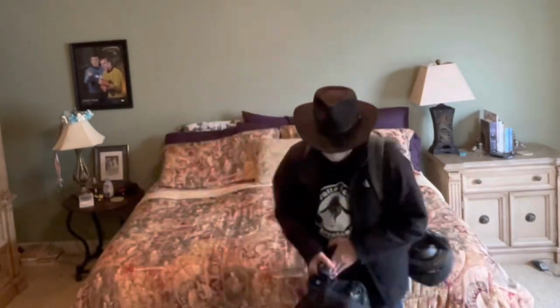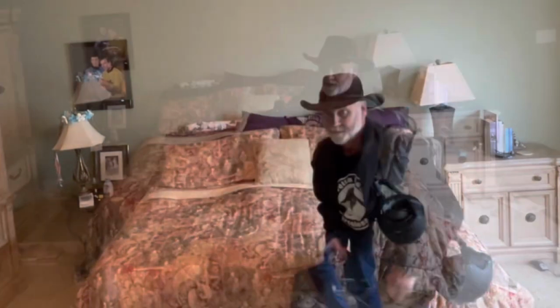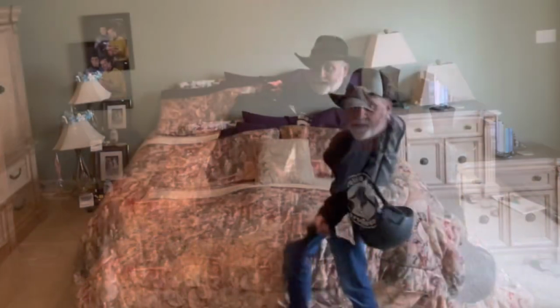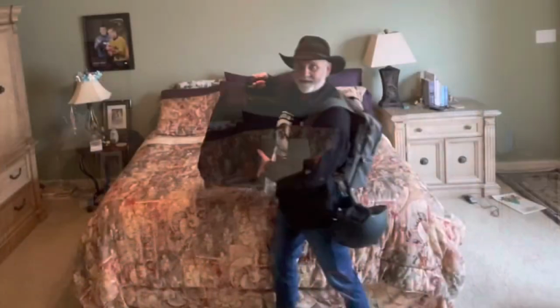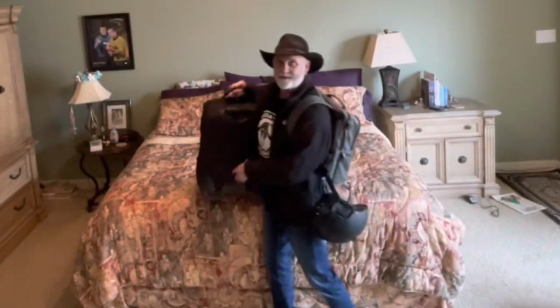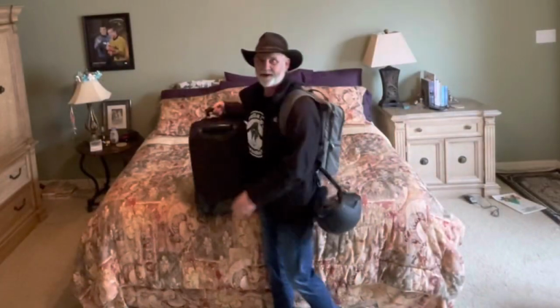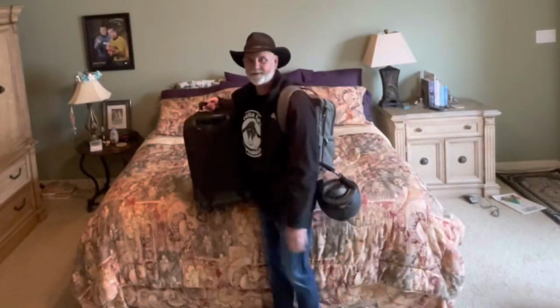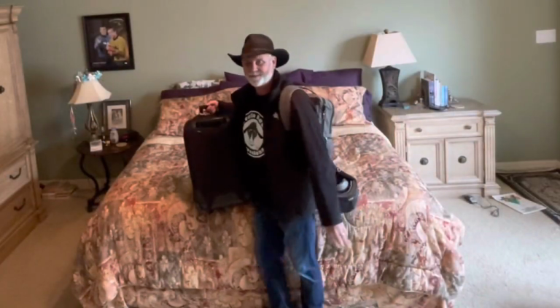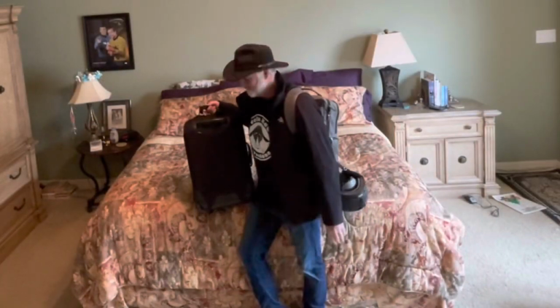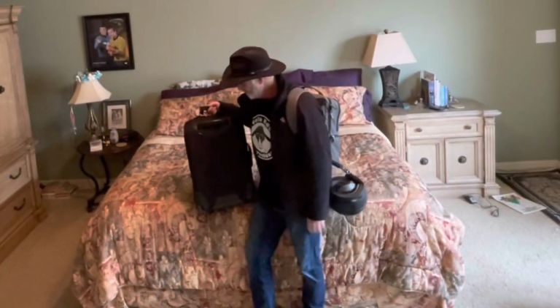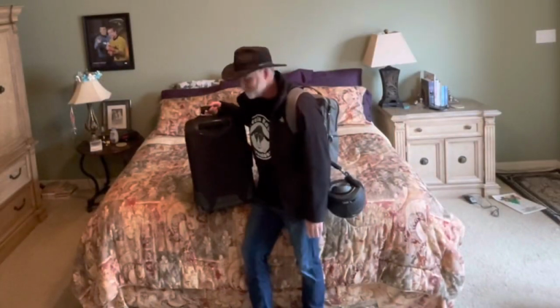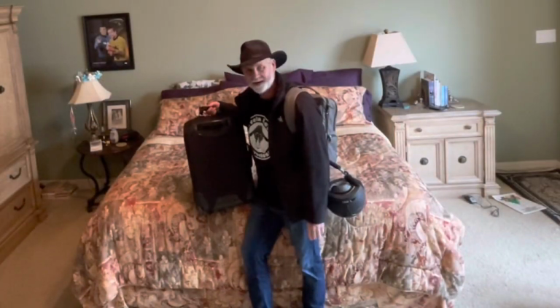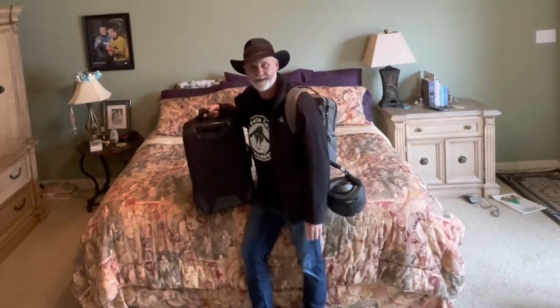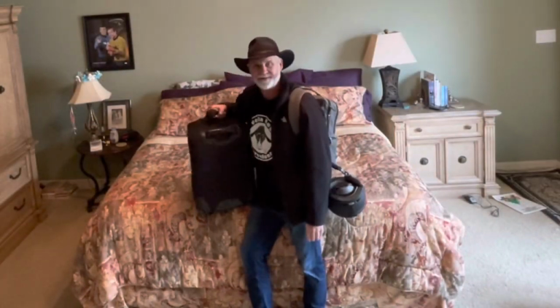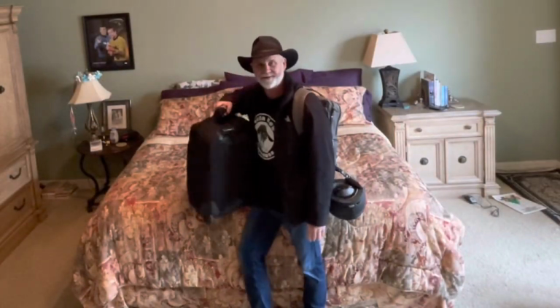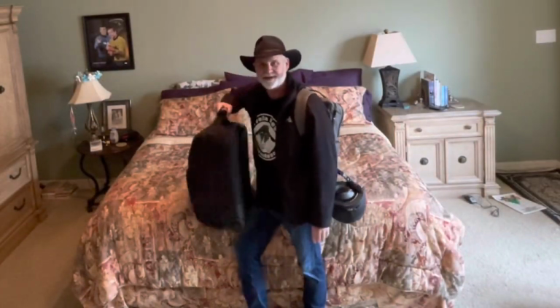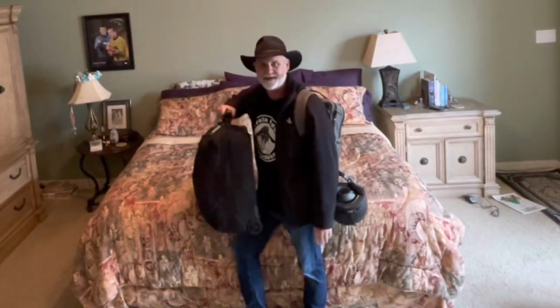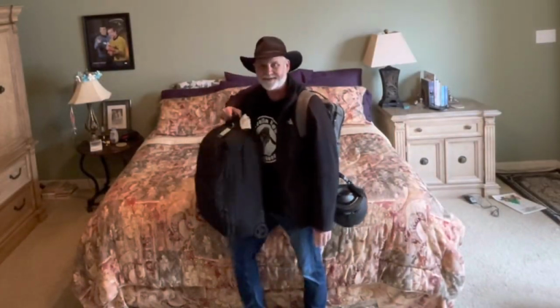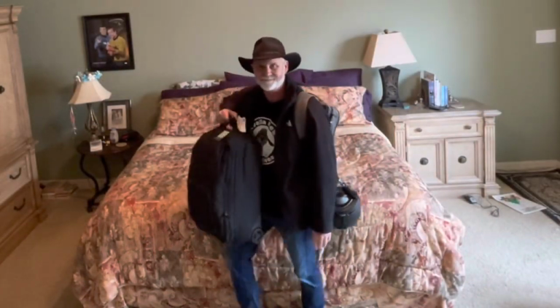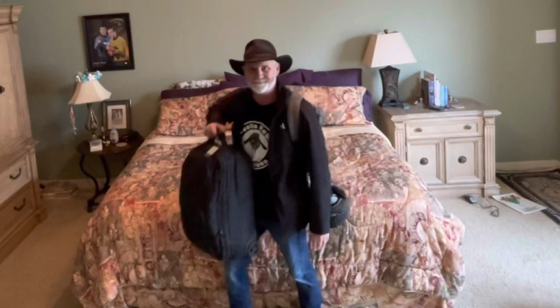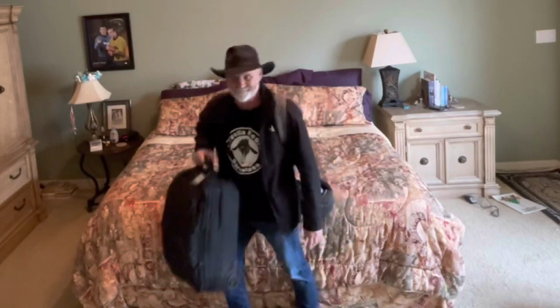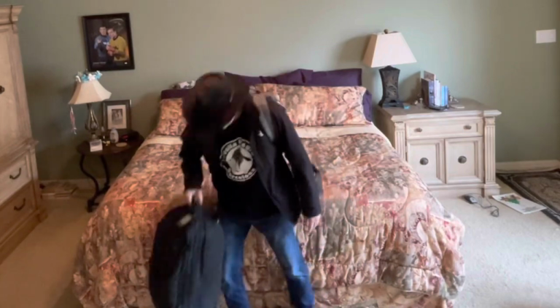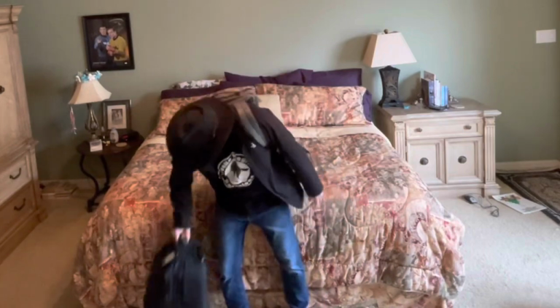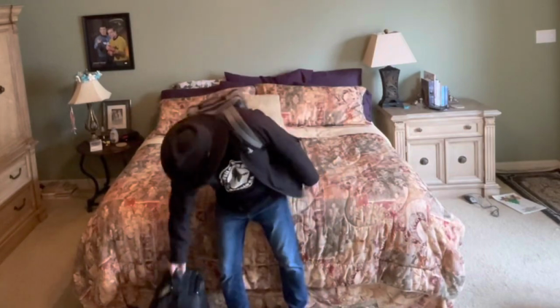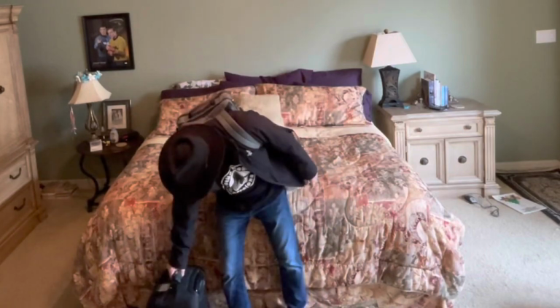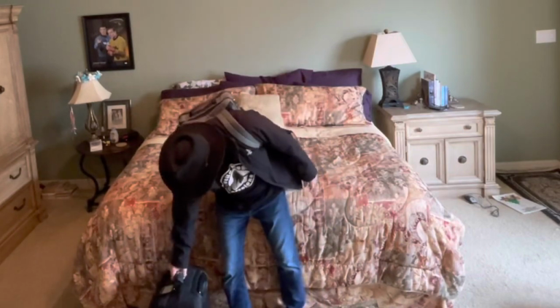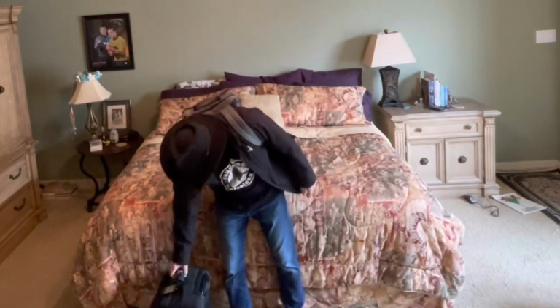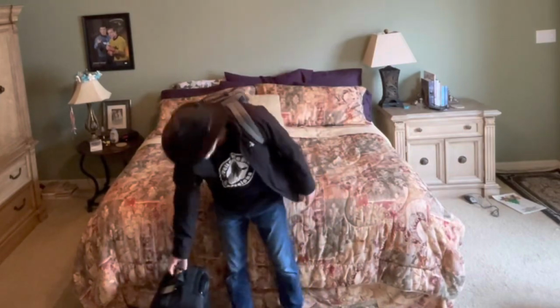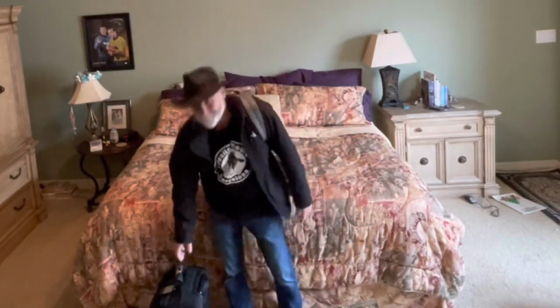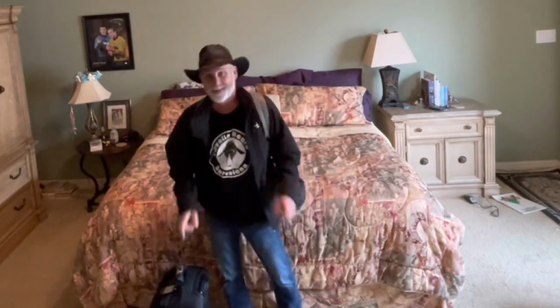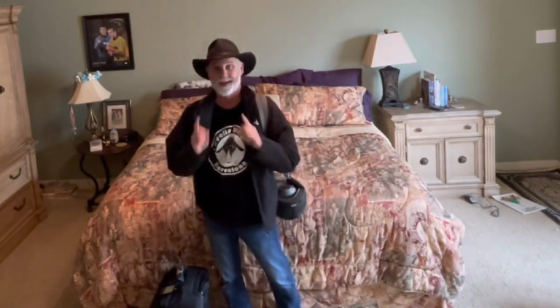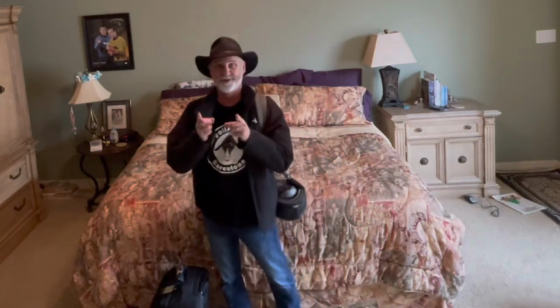All right, there we go. Packed in light to go skiing — enjoy.